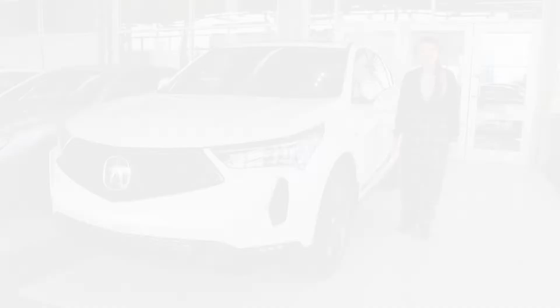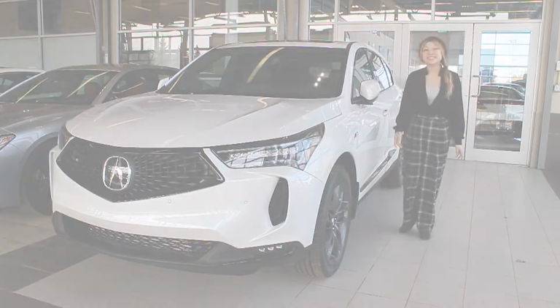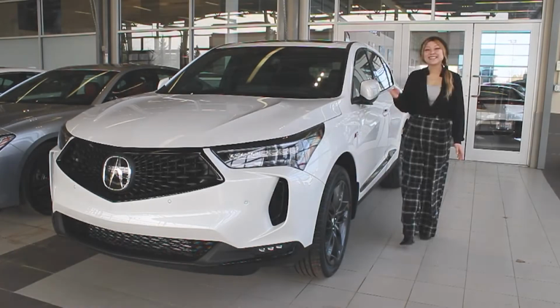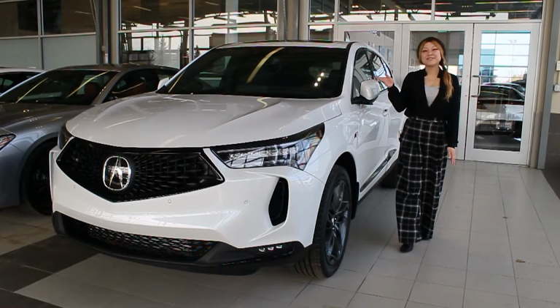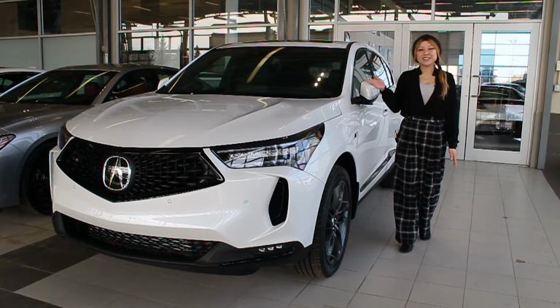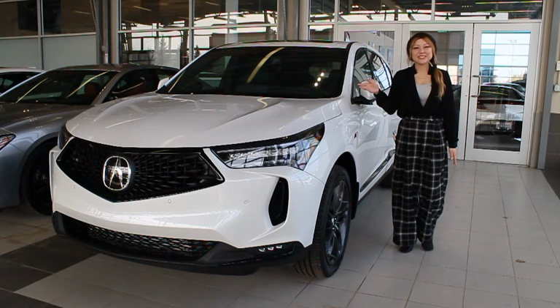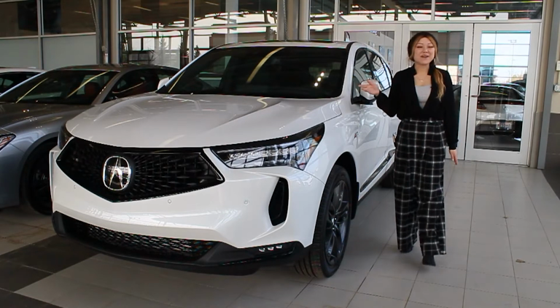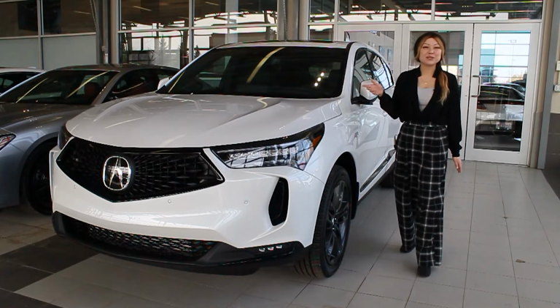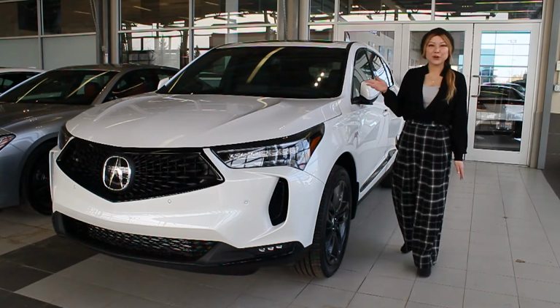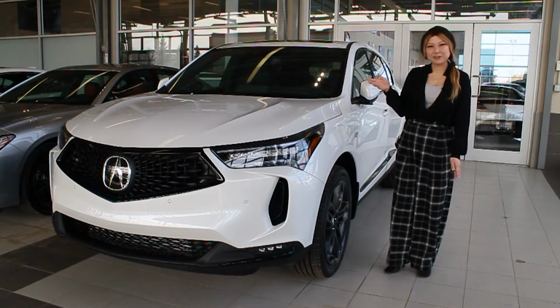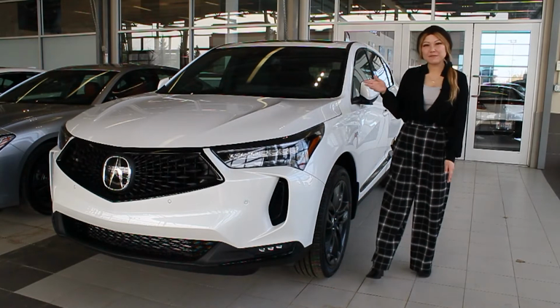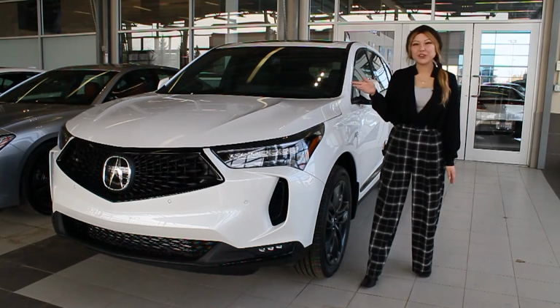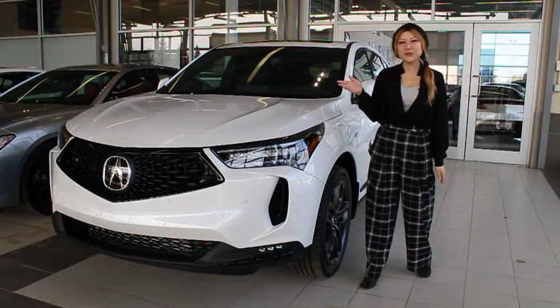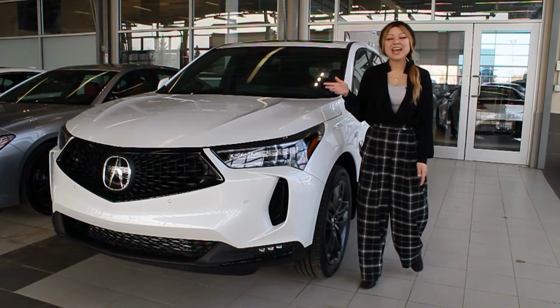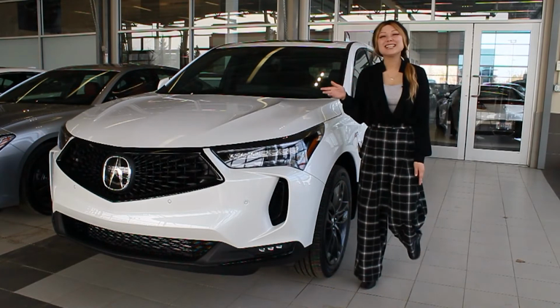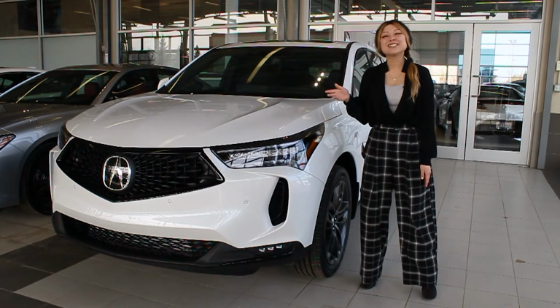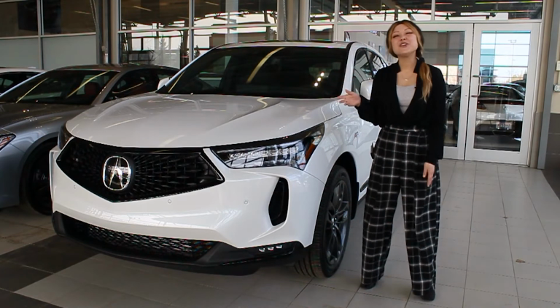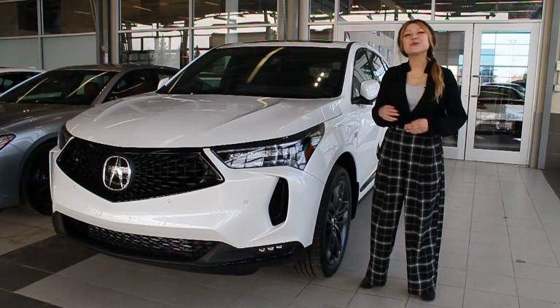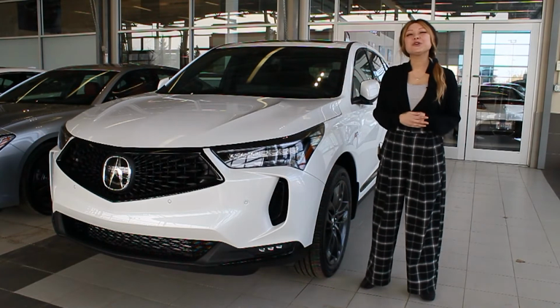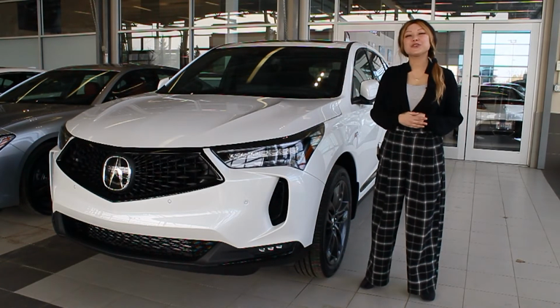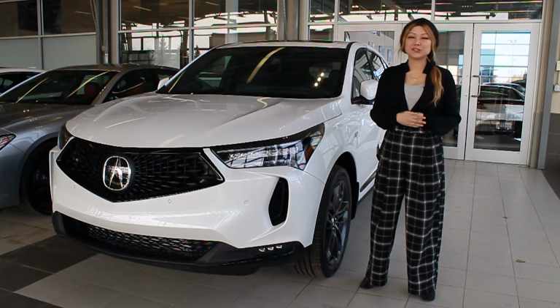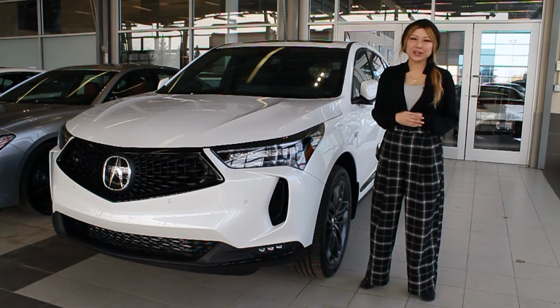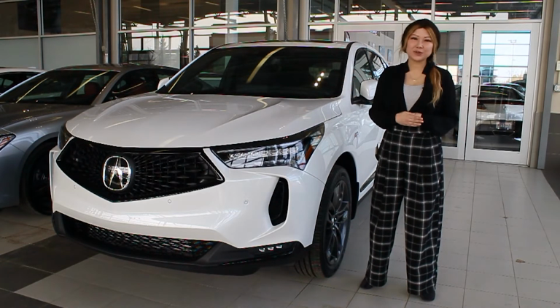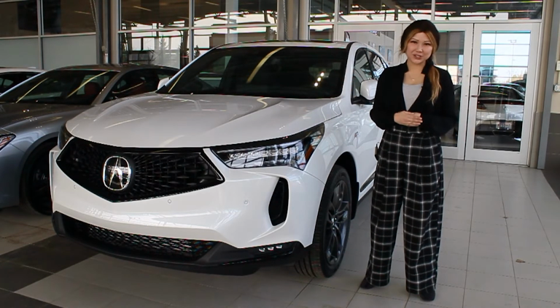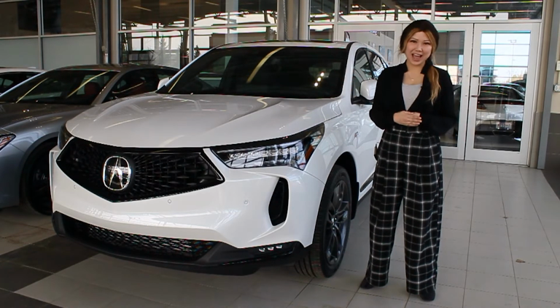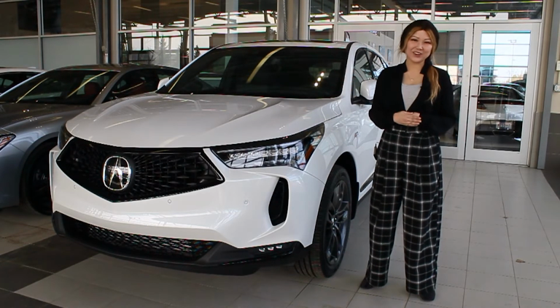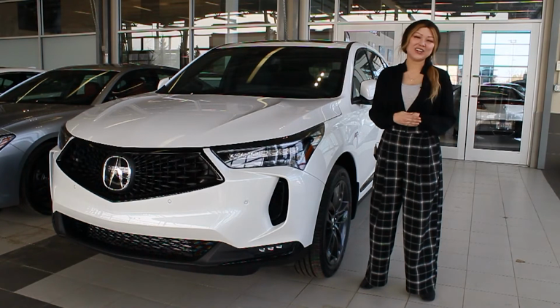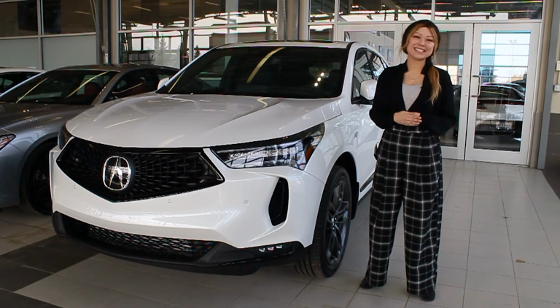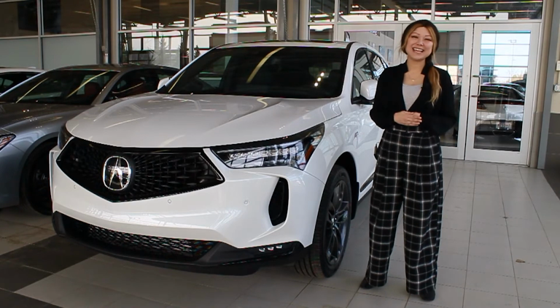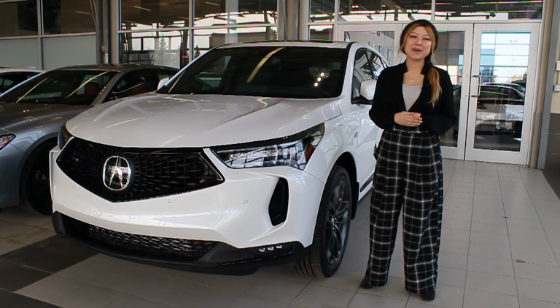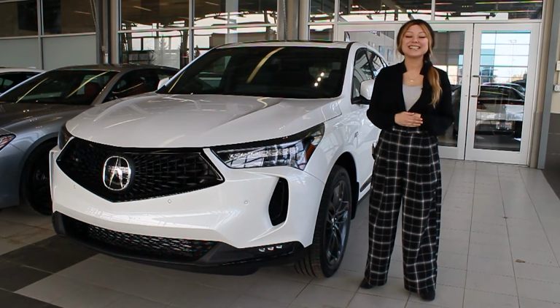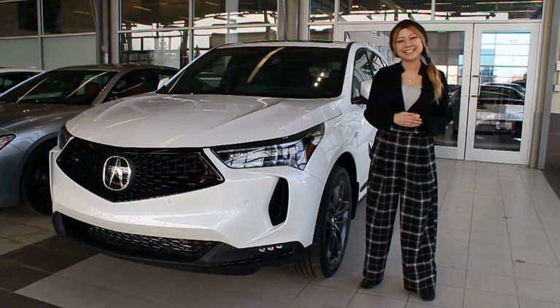Does this vehicle sound like the perfect fit for you? Ask us how you can order your own 2022 Acura RDX A-Spec today!